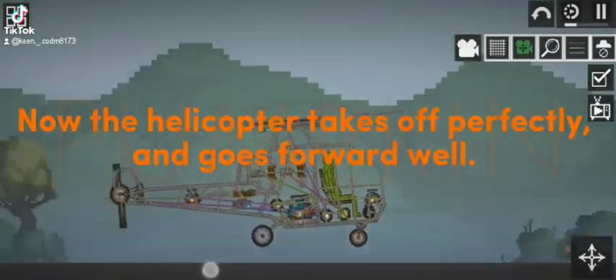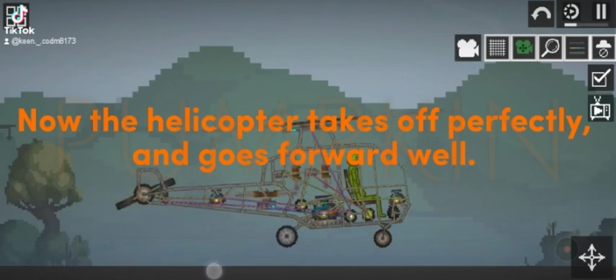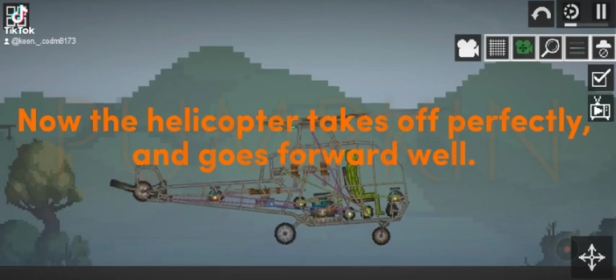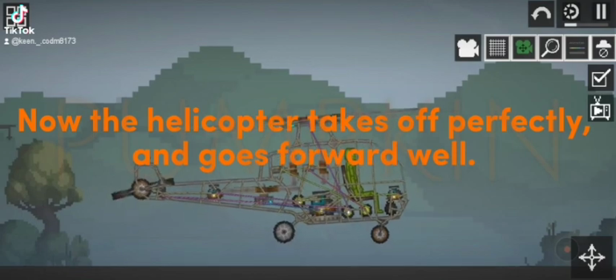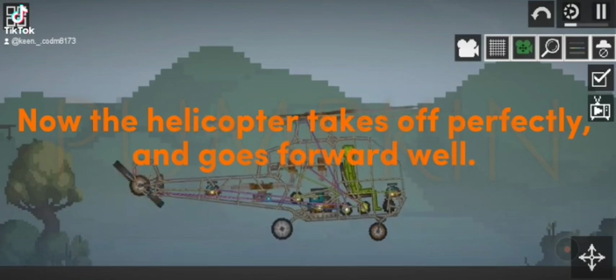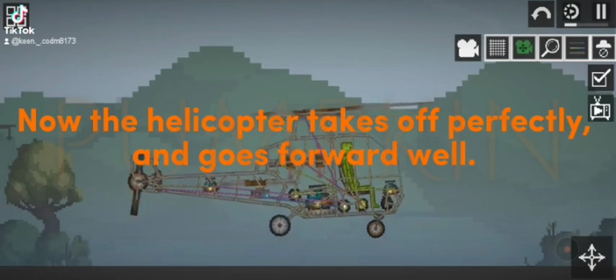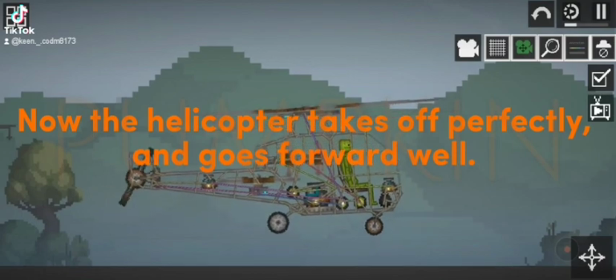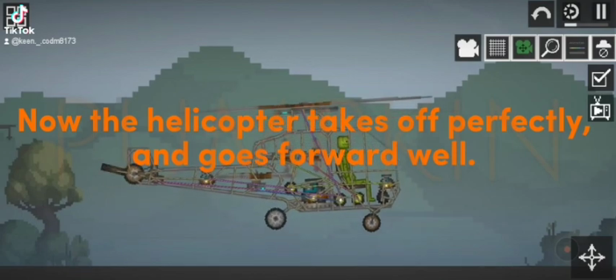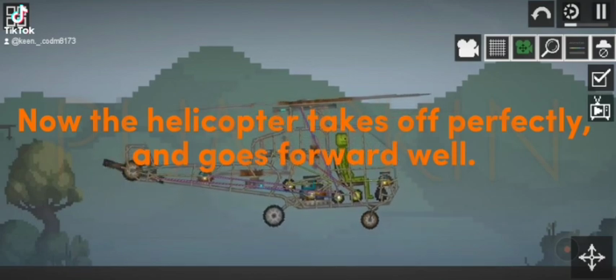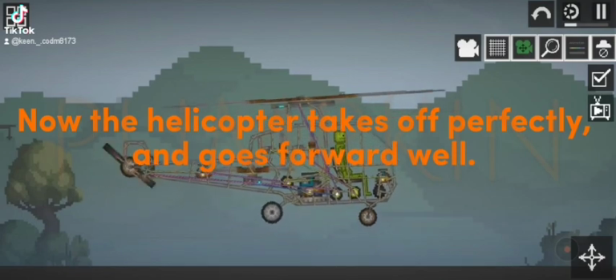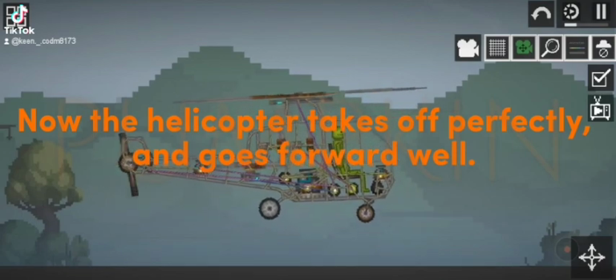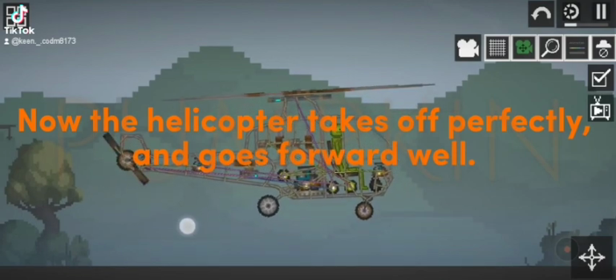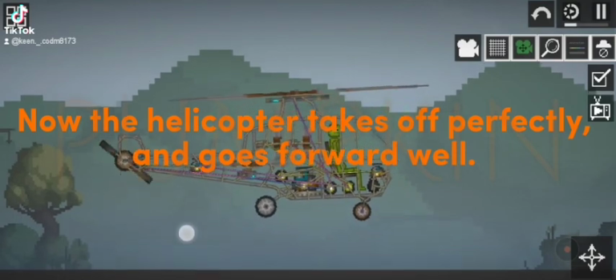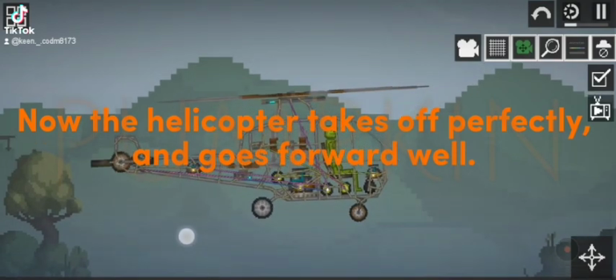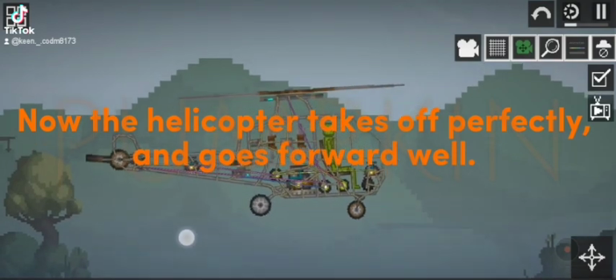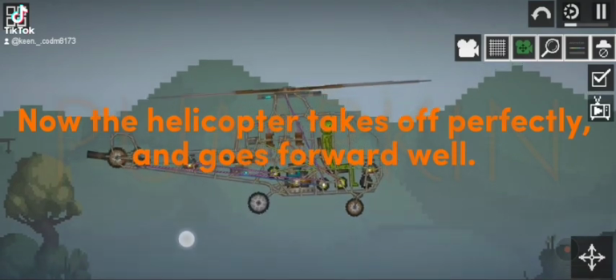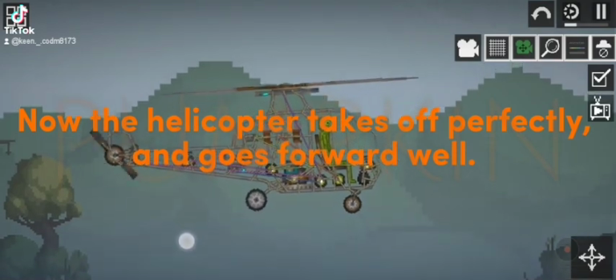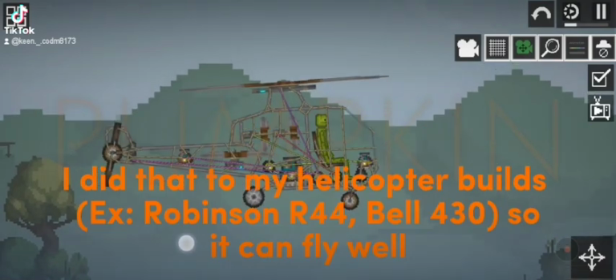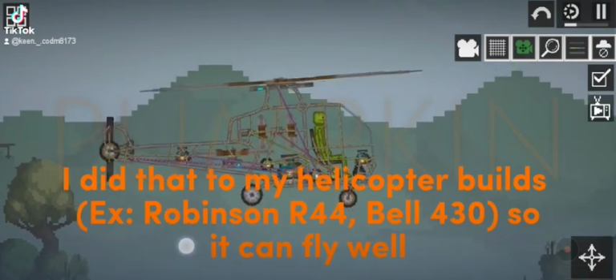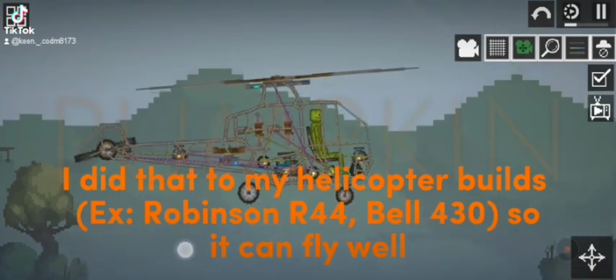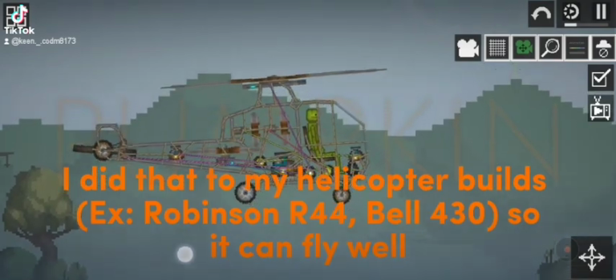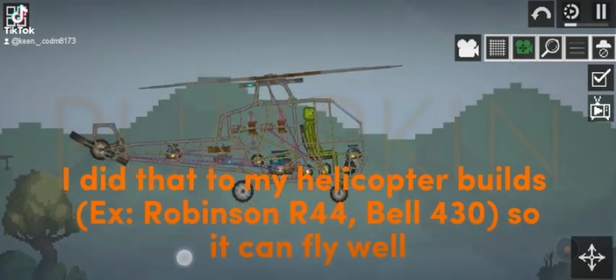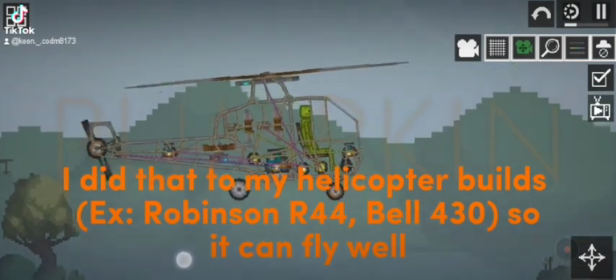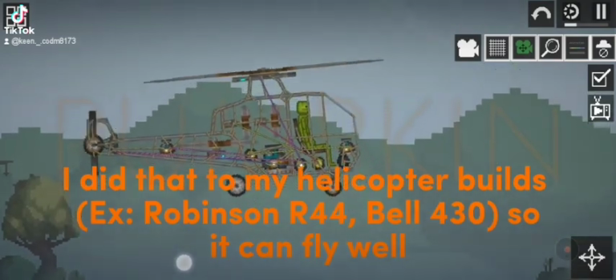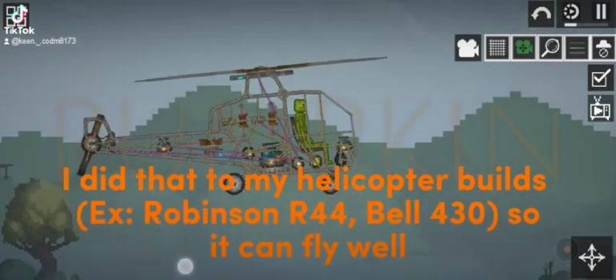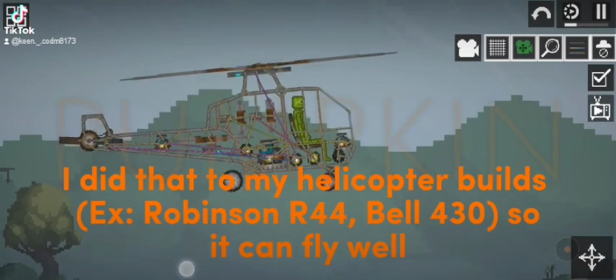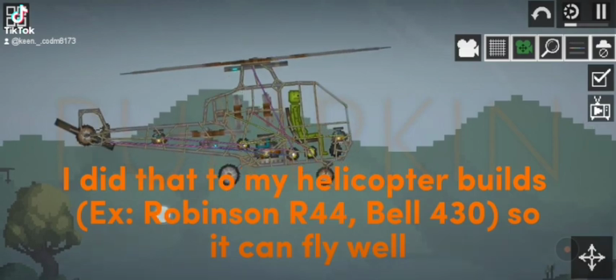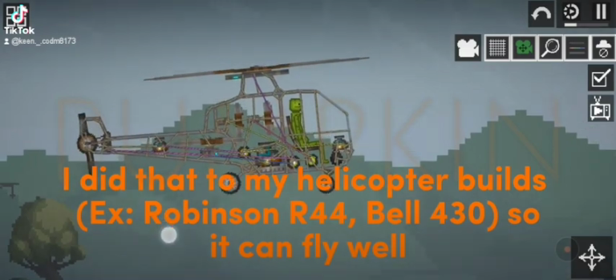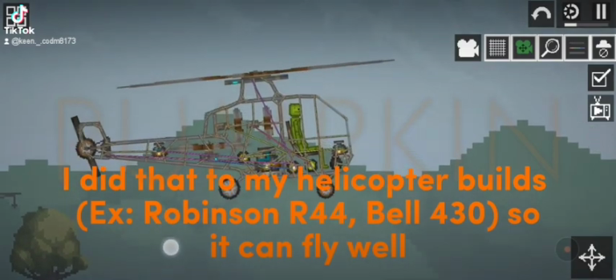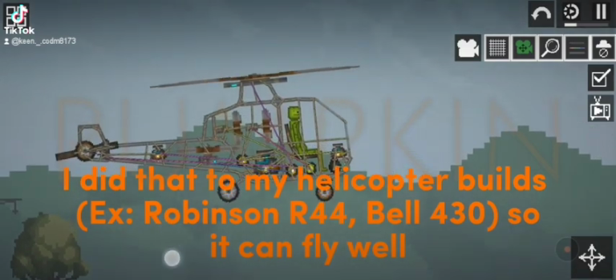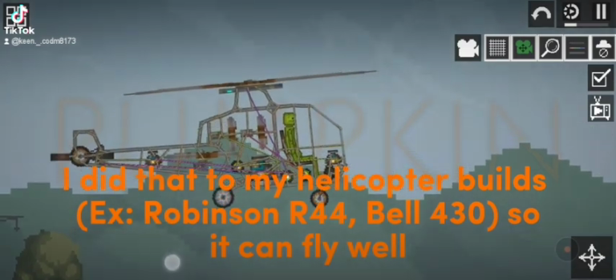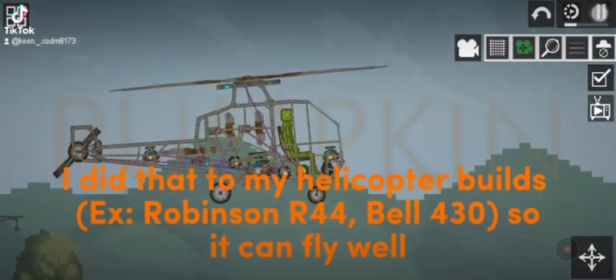Now the helicopter takes off perfectly and goes forward well. I did that to my helicopter build so it can fly well.